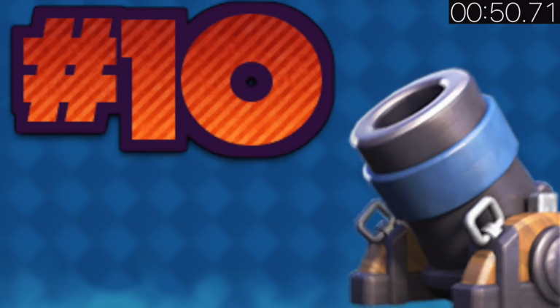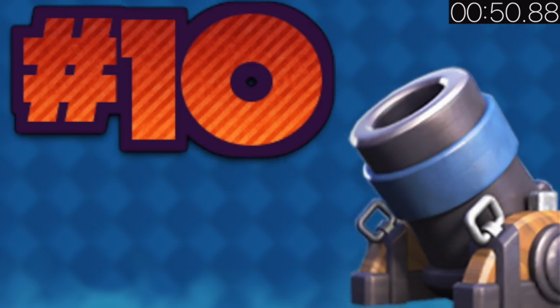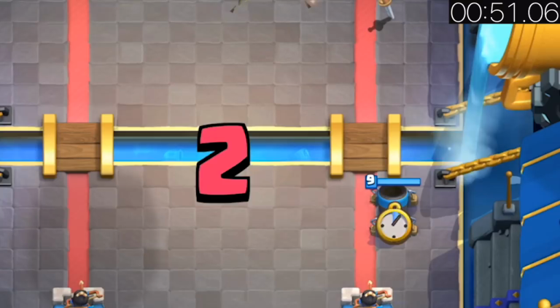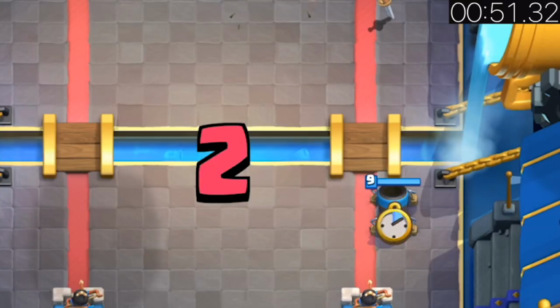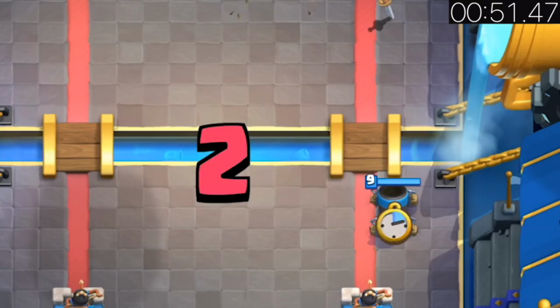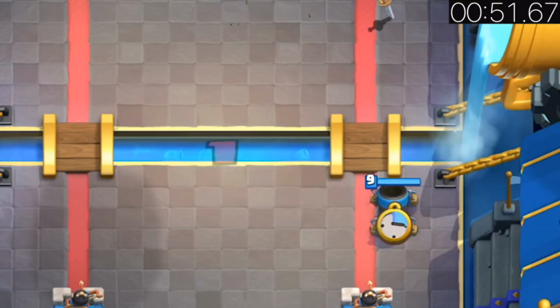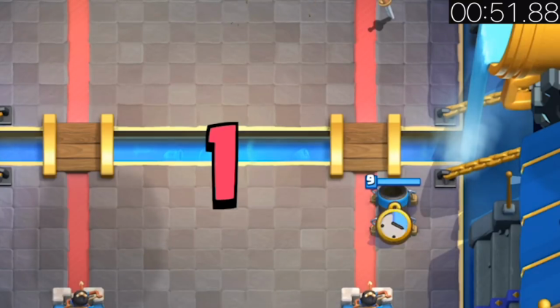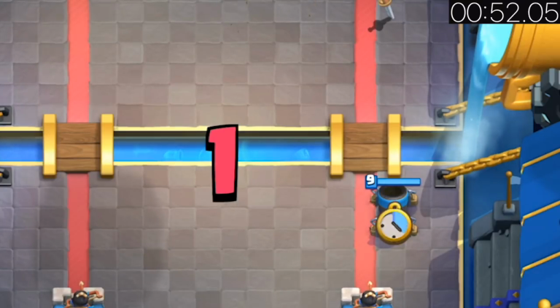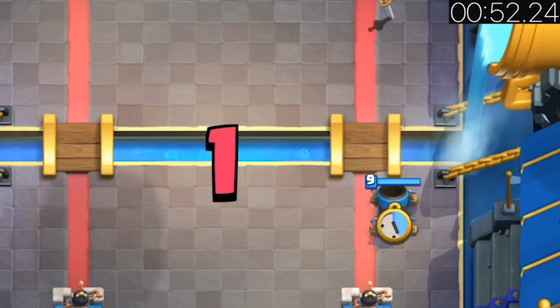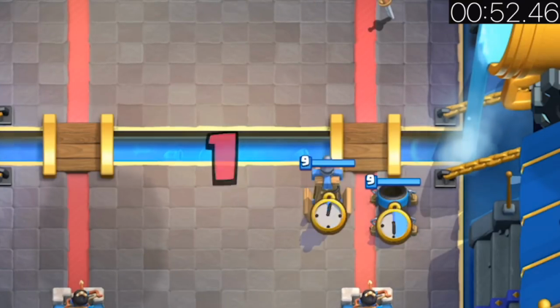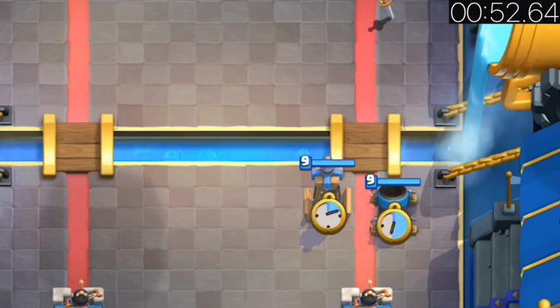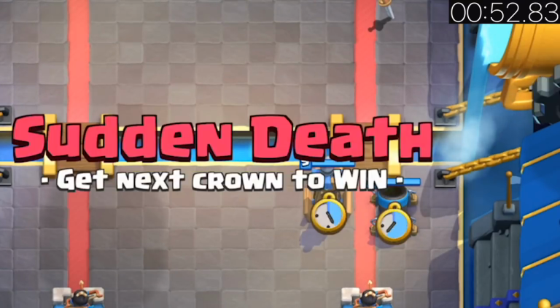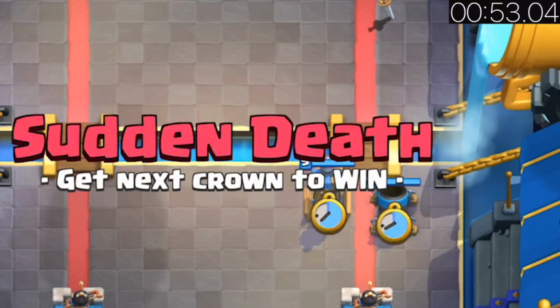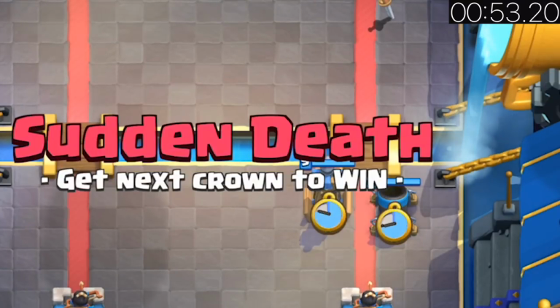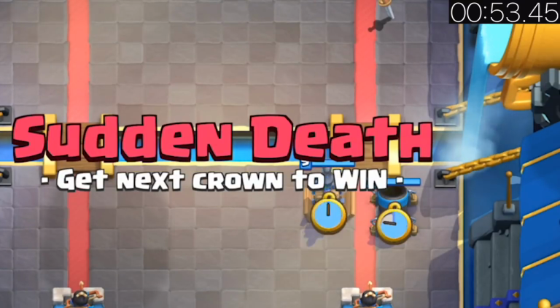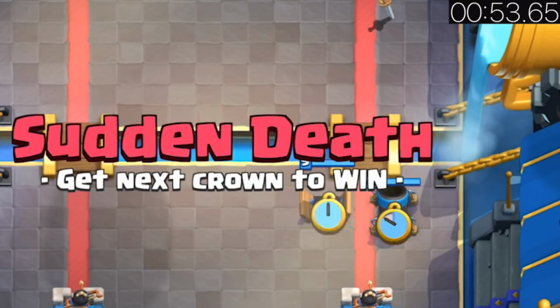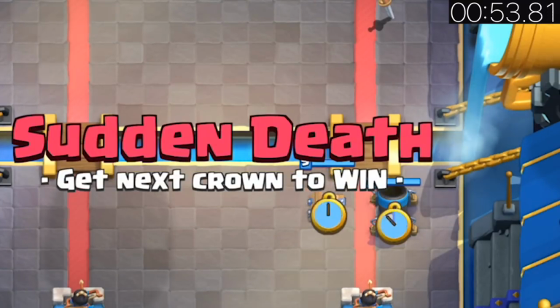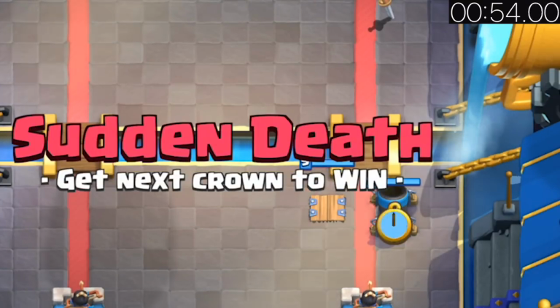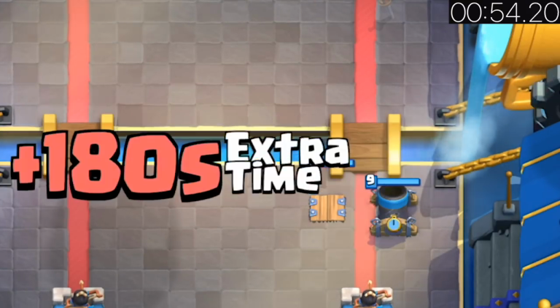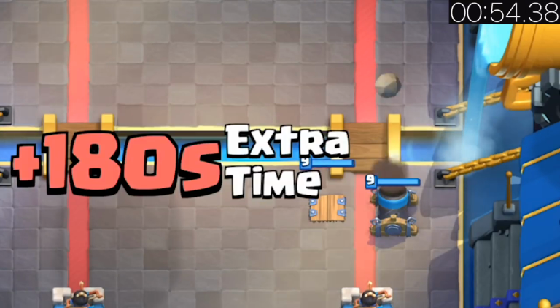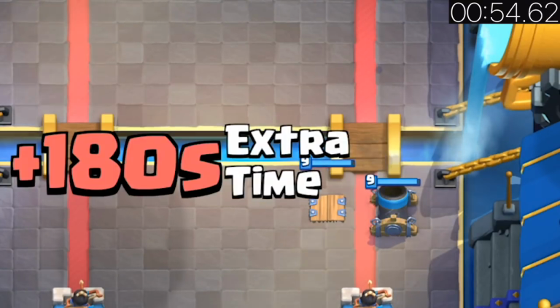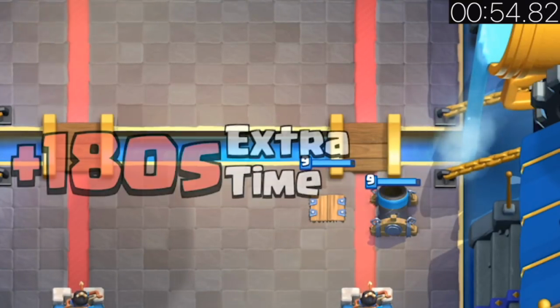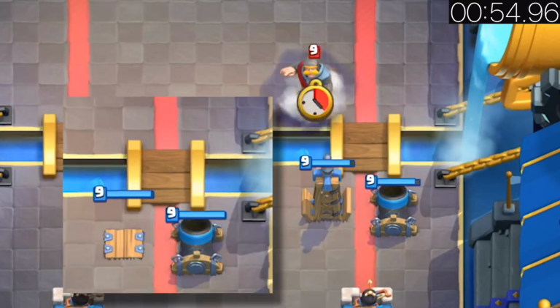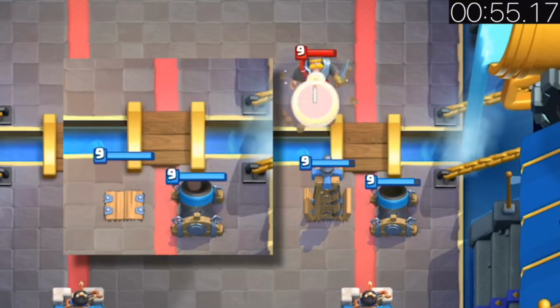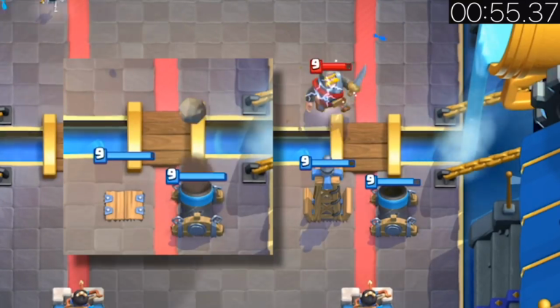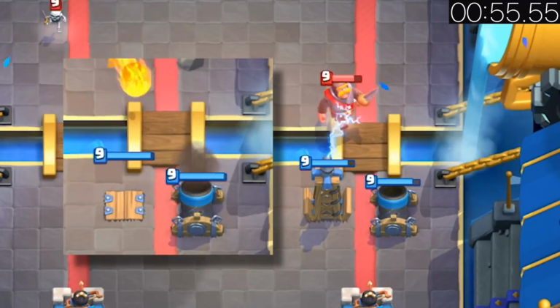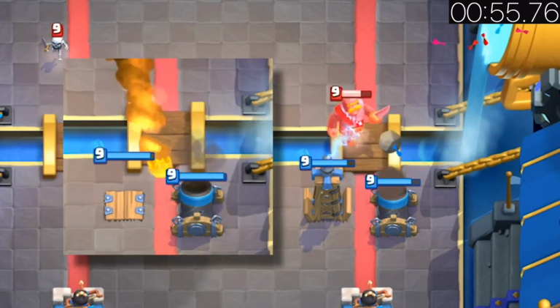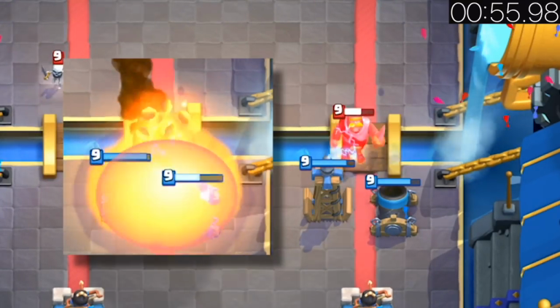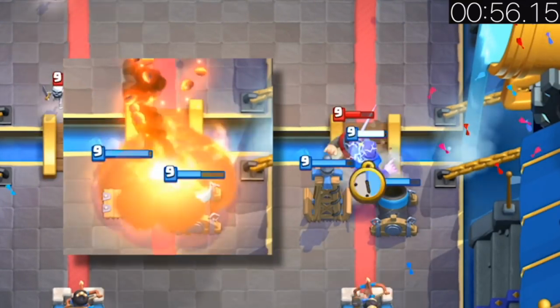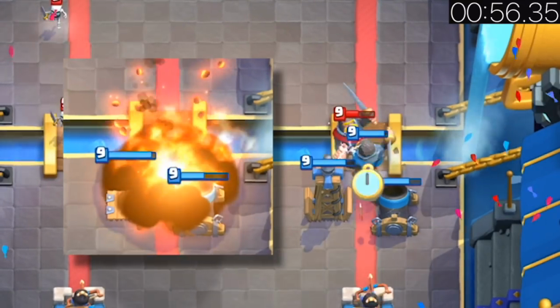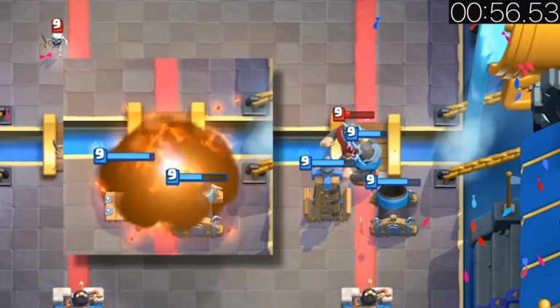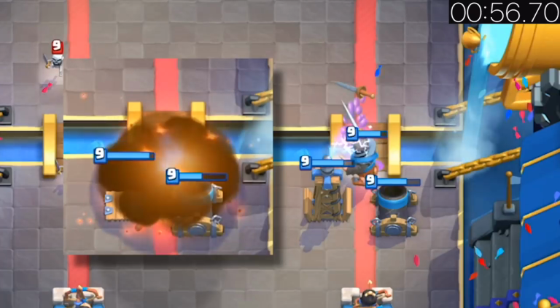Want to make it really hard for the enemy? Place the tesla next to the mortar. The tesla defends and the enemy can't fireball both when left alone.